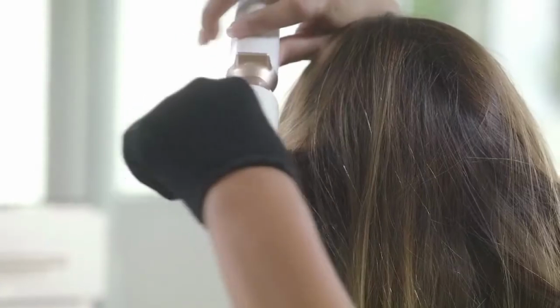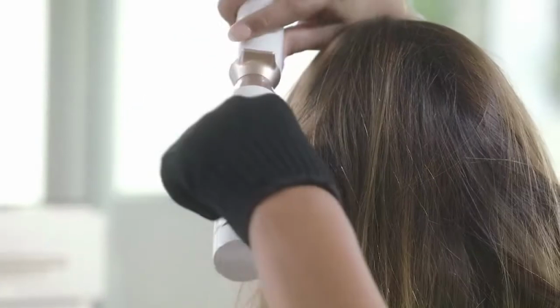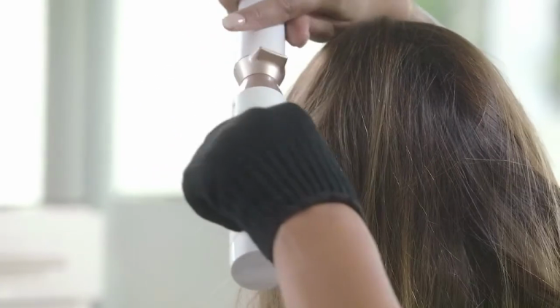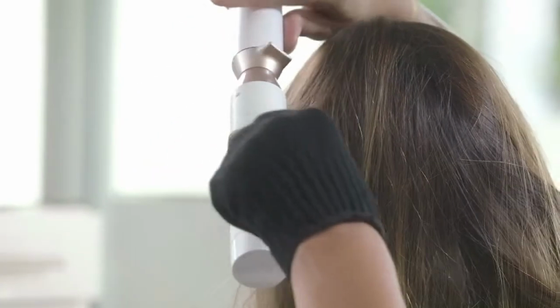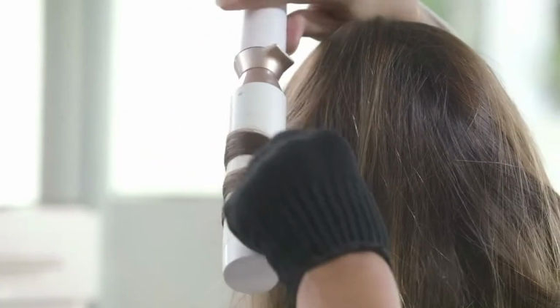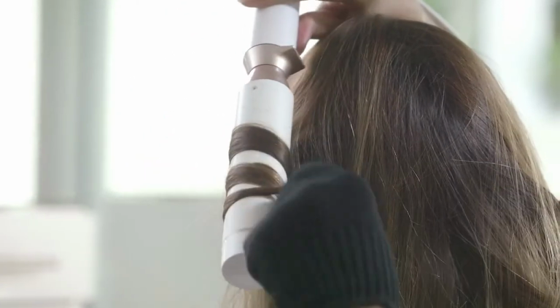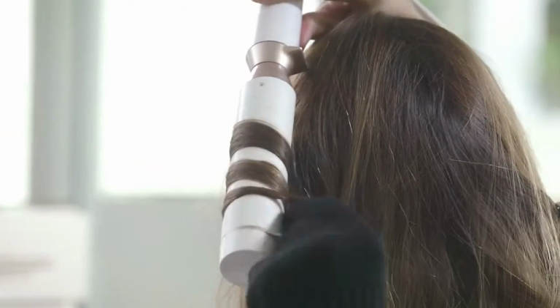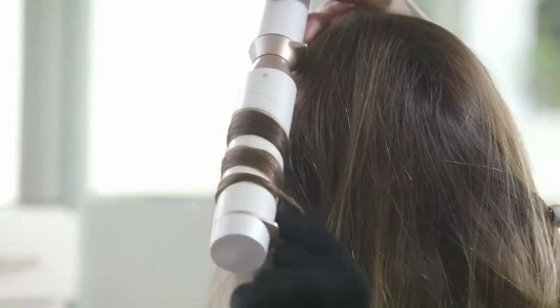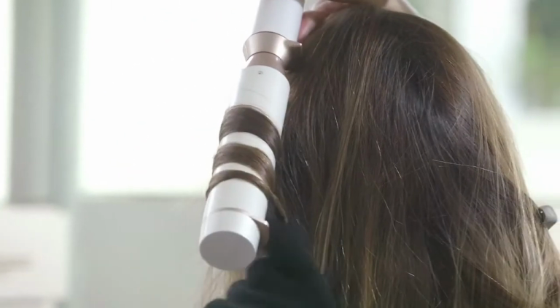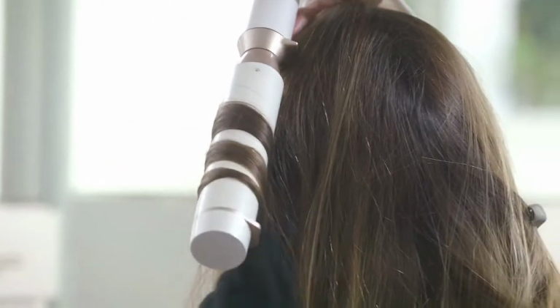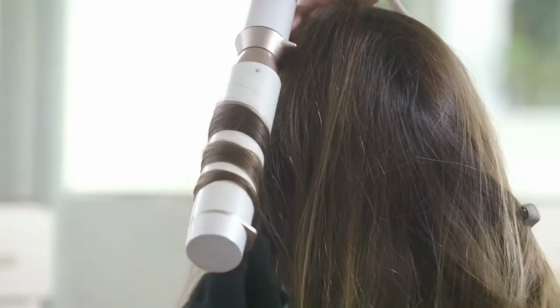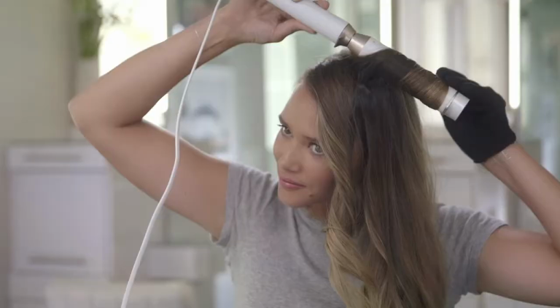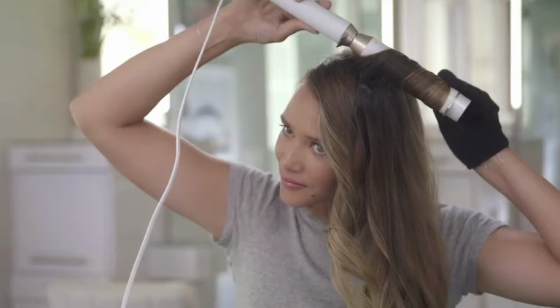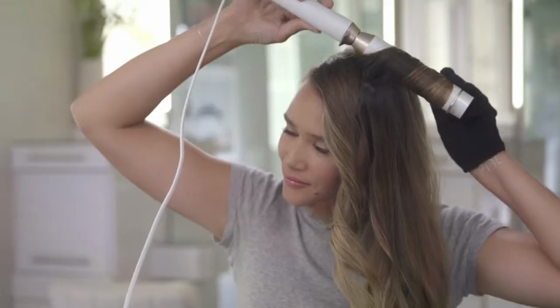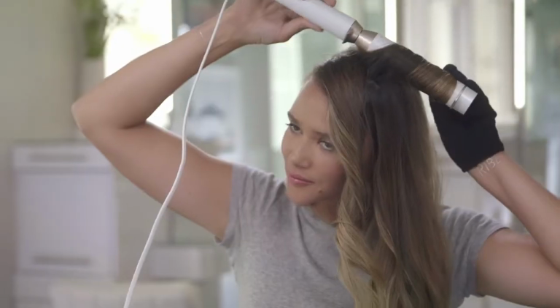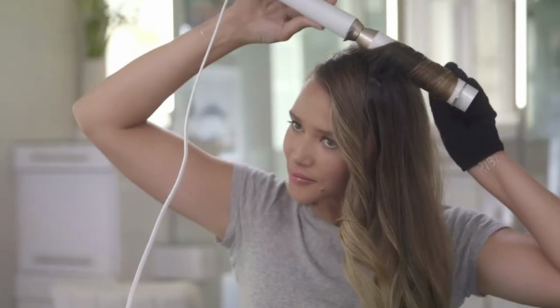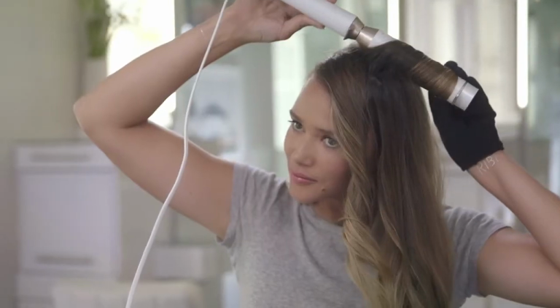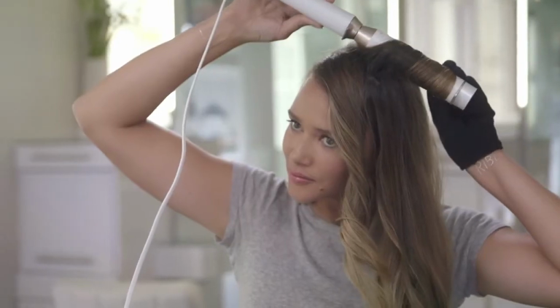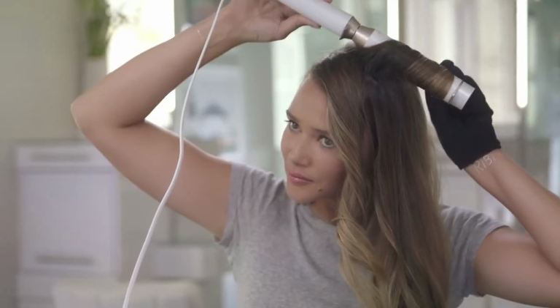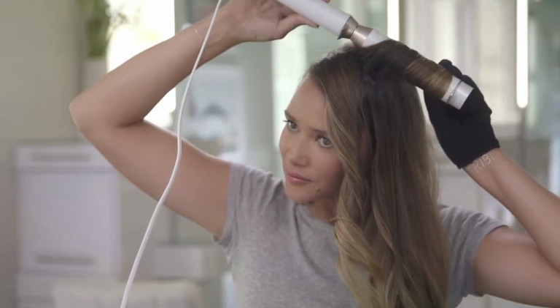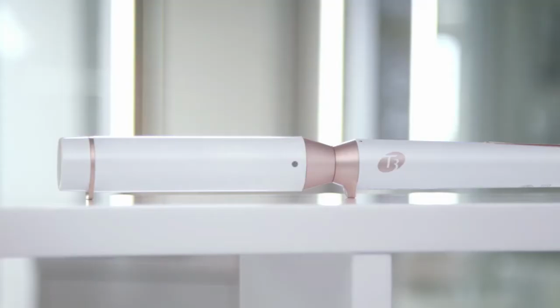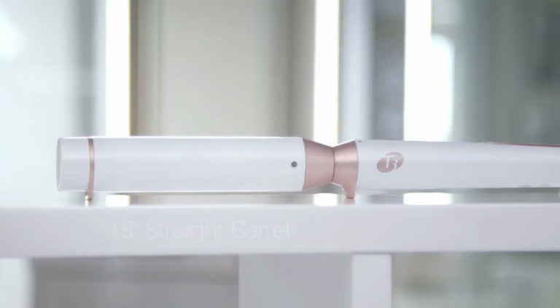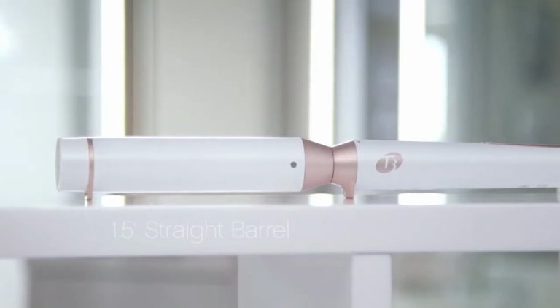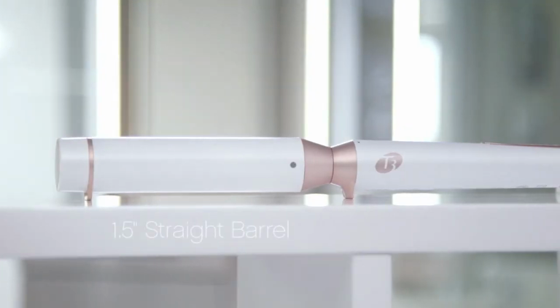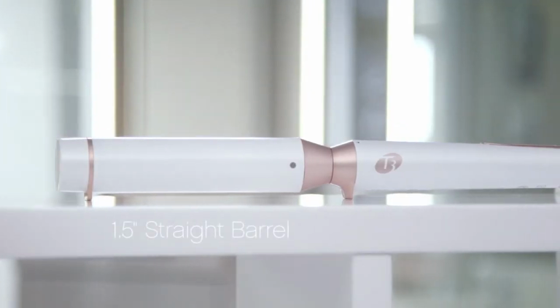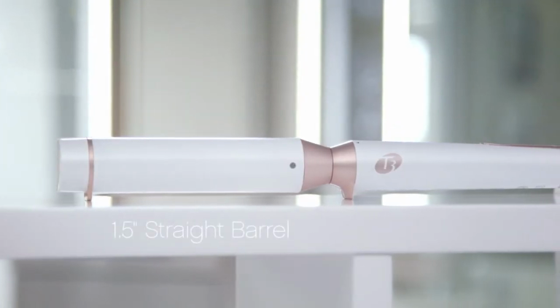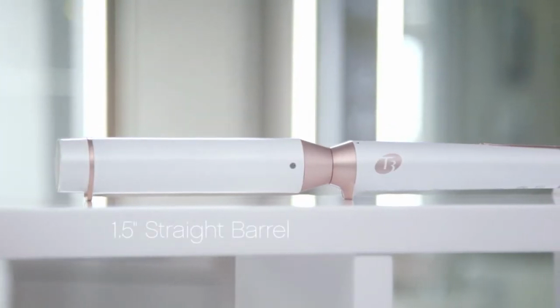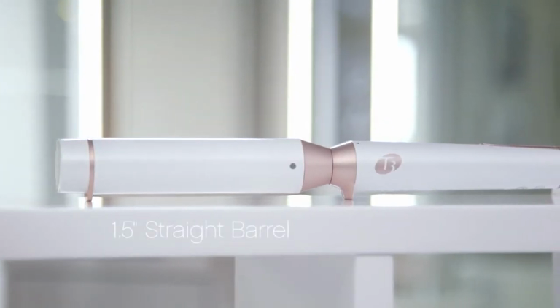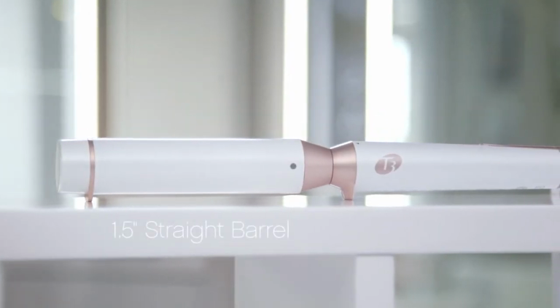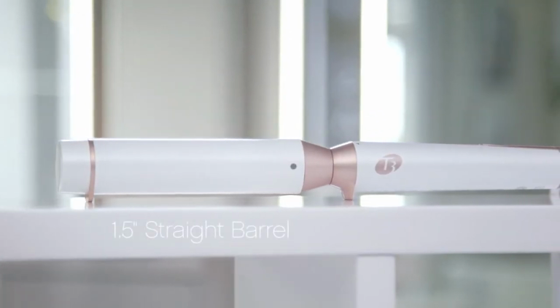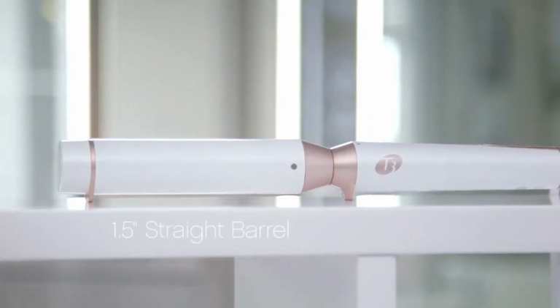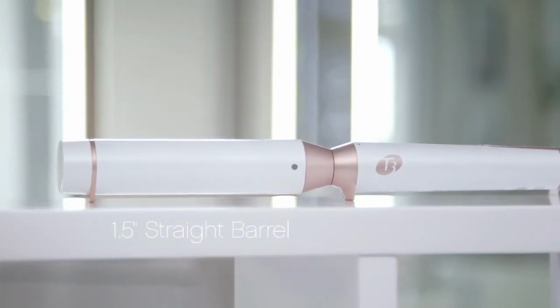To create this look we use the World Trio interchangeable wand and one and a half inch straight barrel.